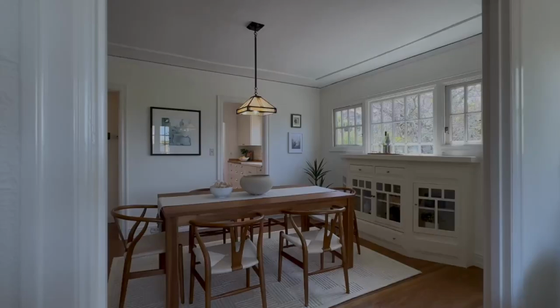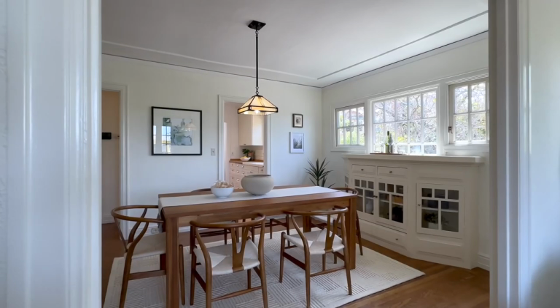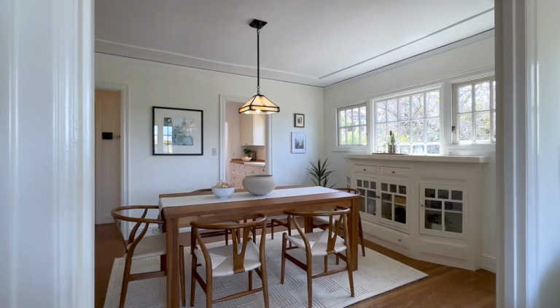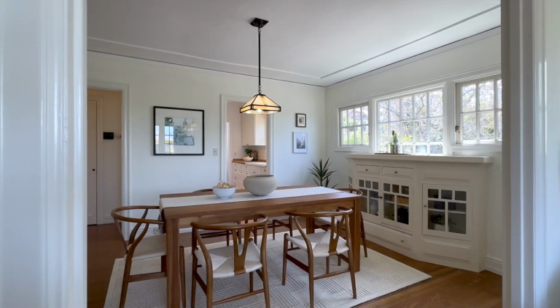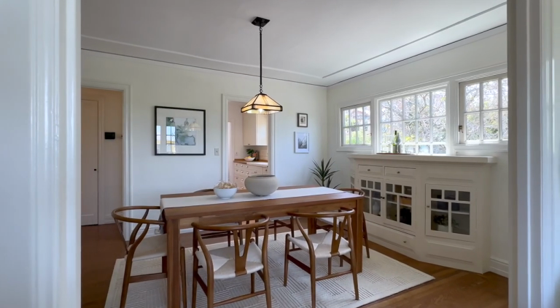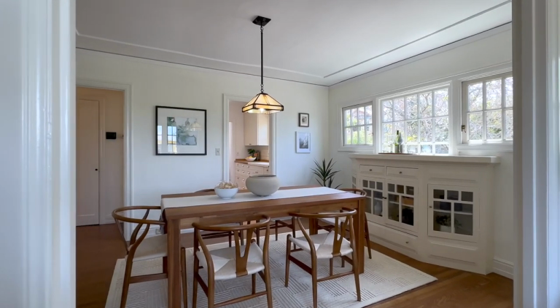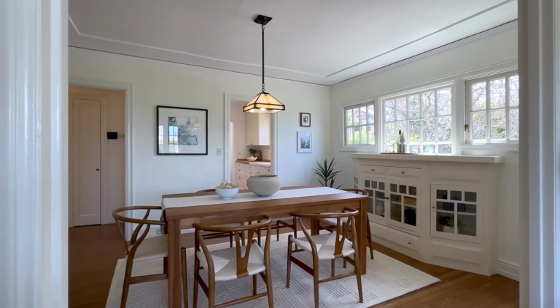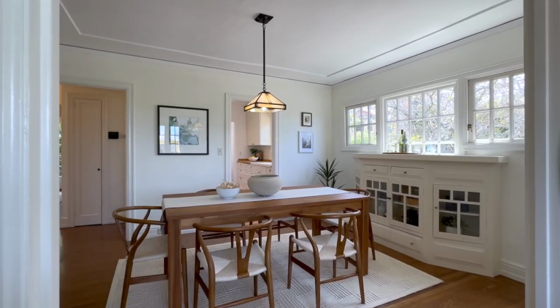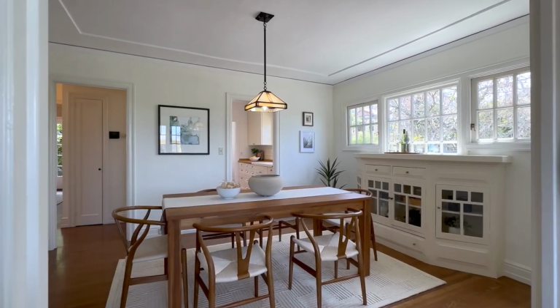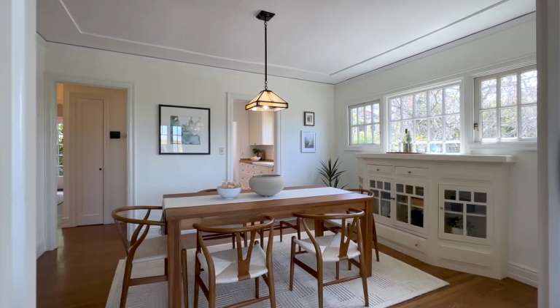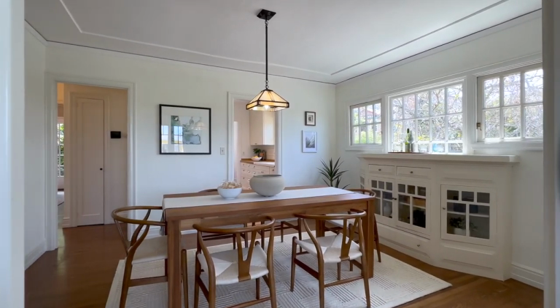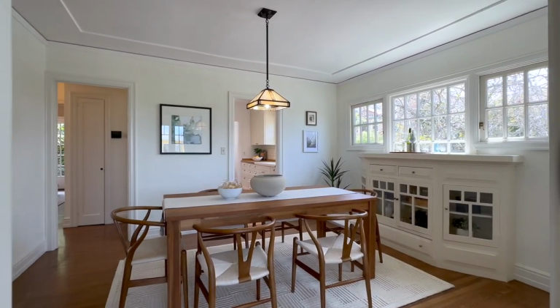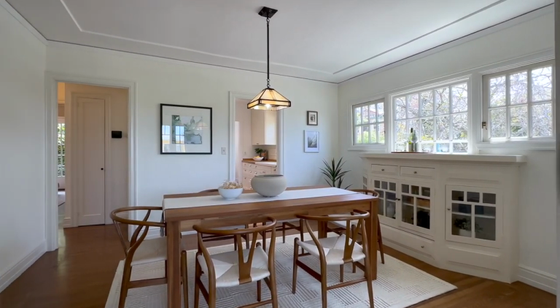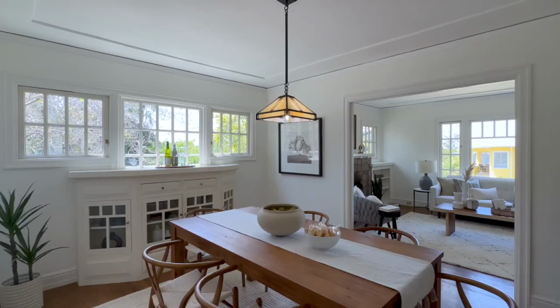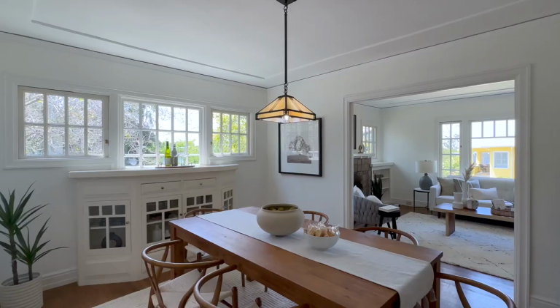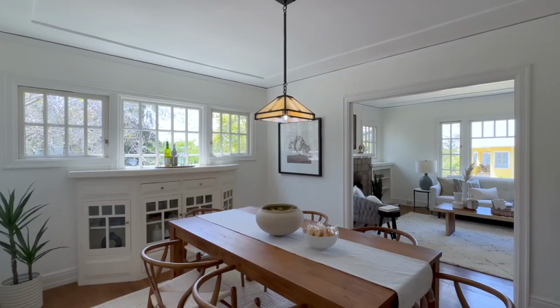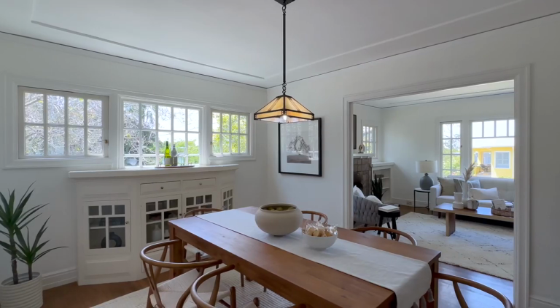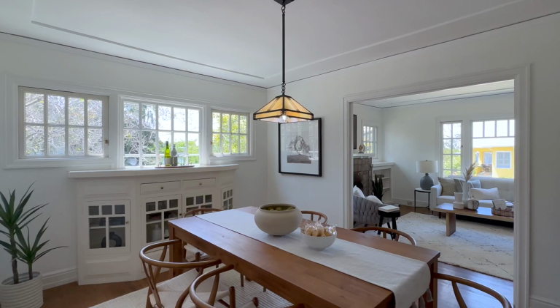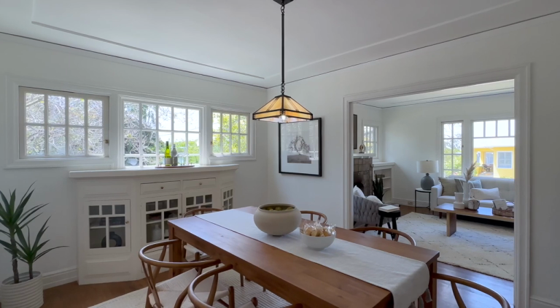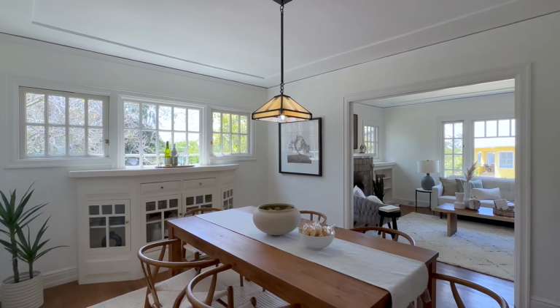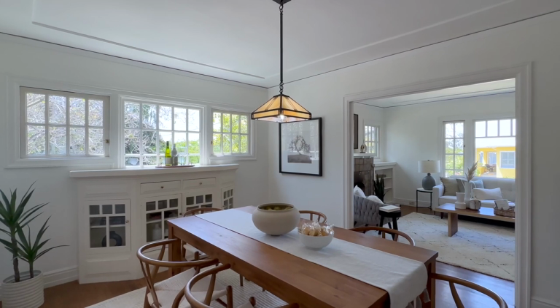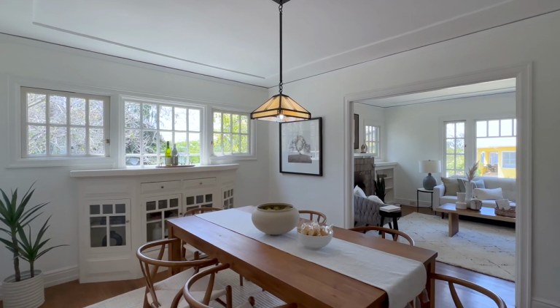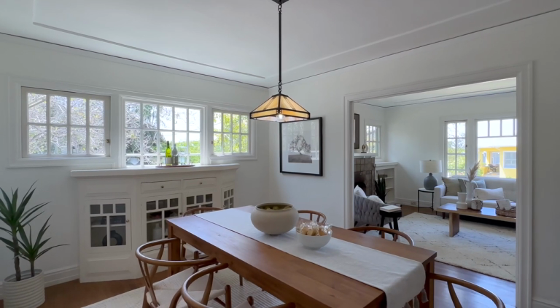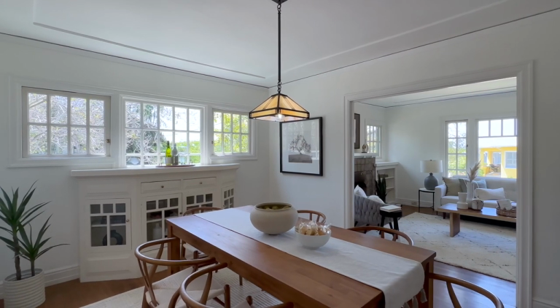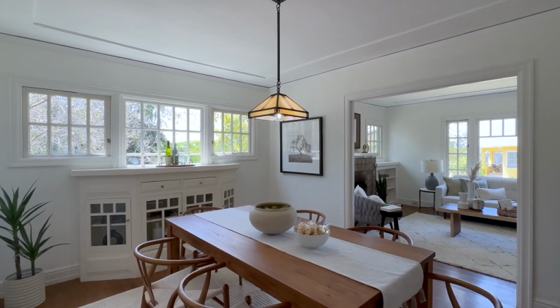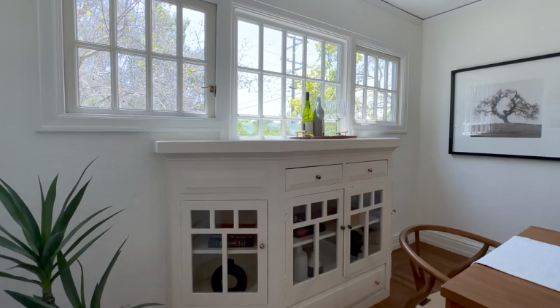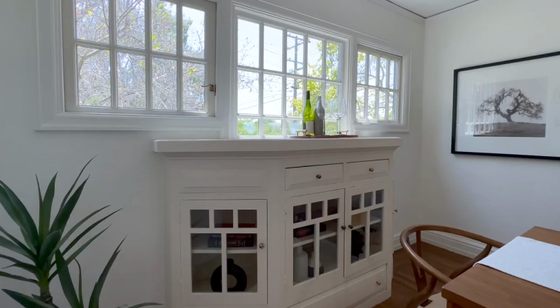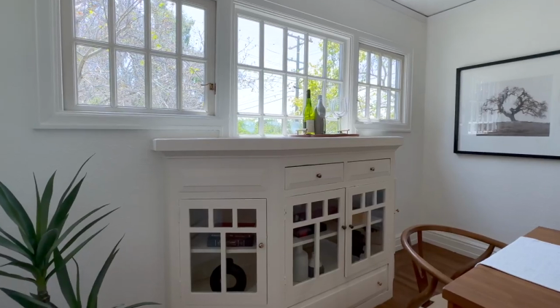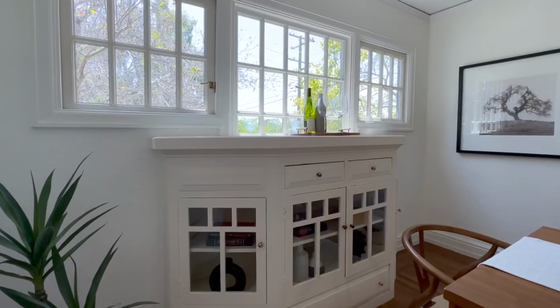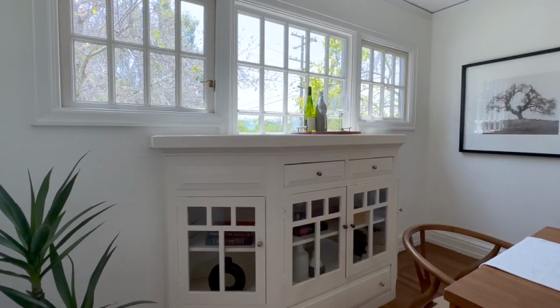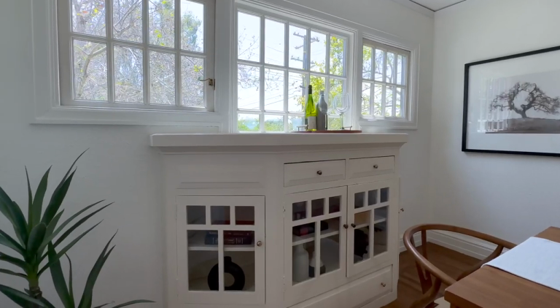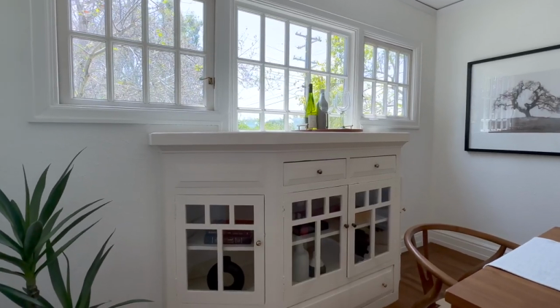Moving to the dining room, we only added a fresh coat of paint here. A craftsman-style light and painted built-ins show as they have for years.